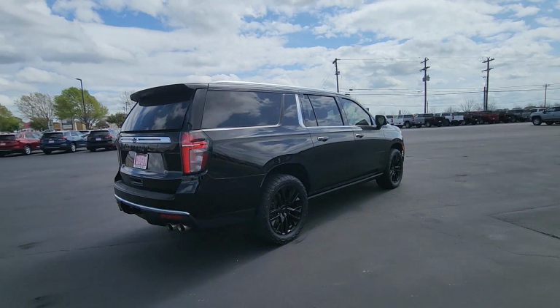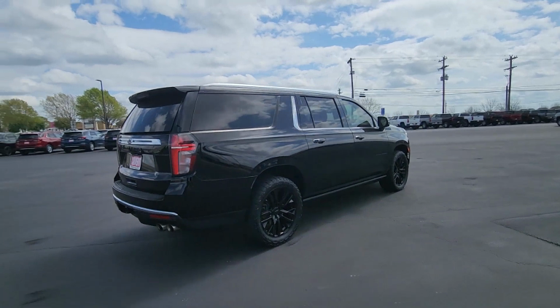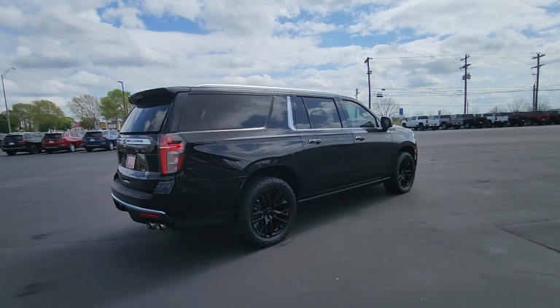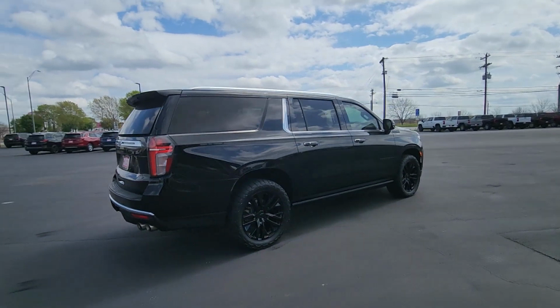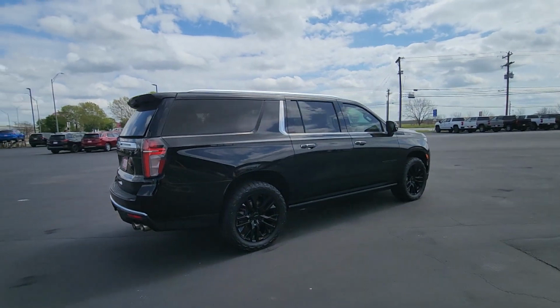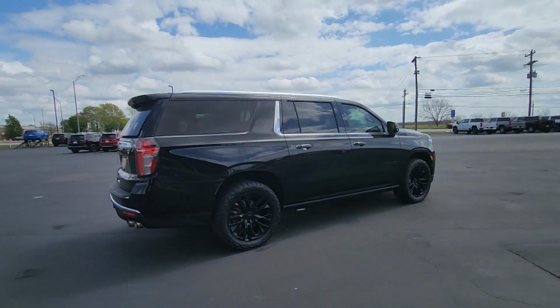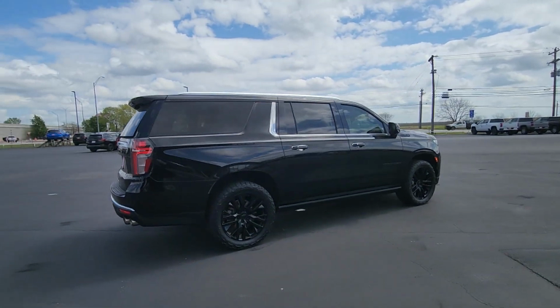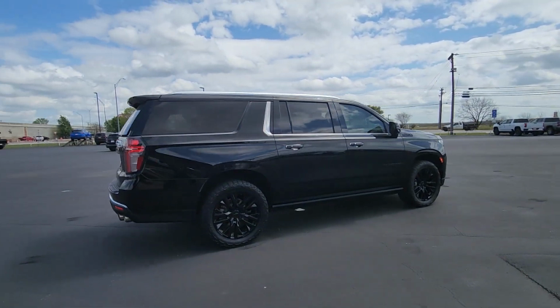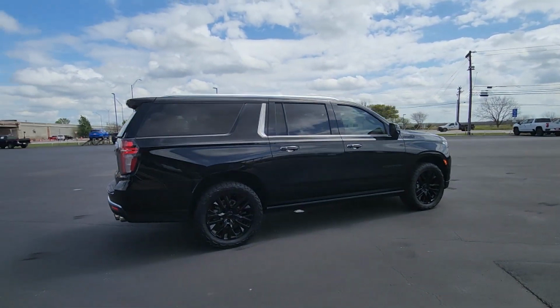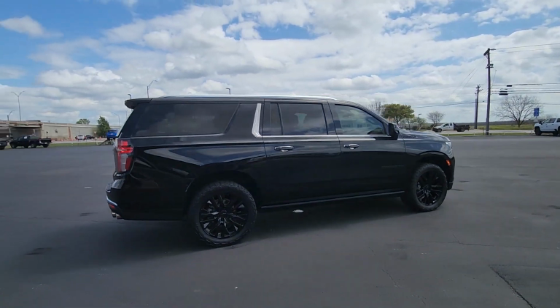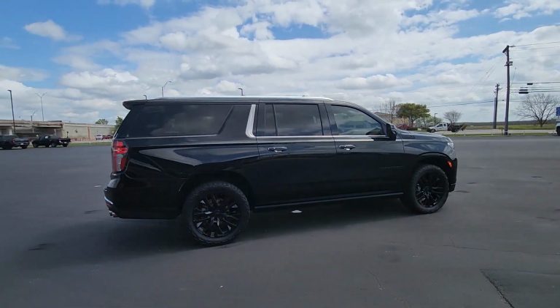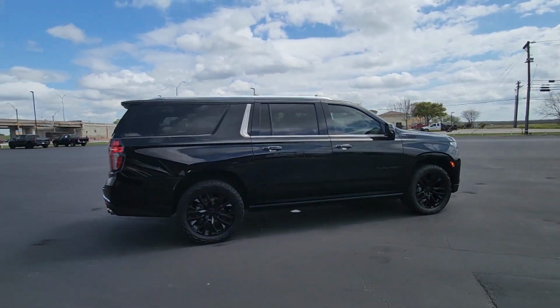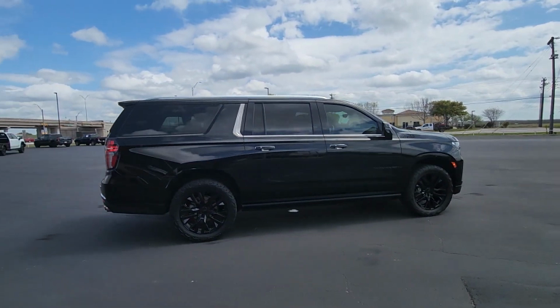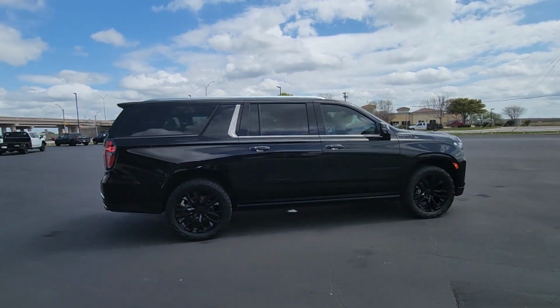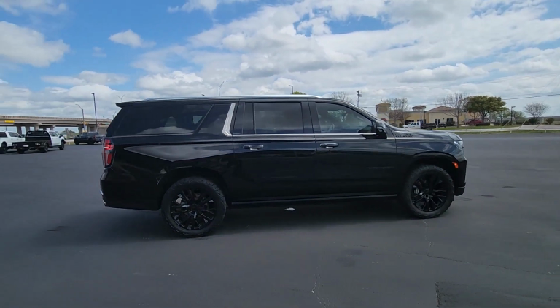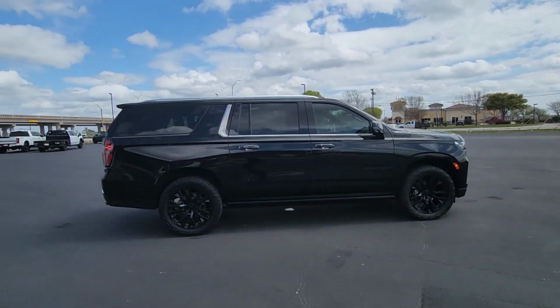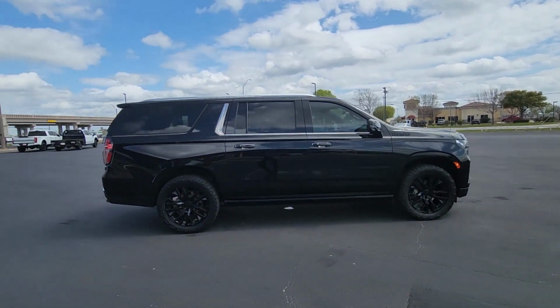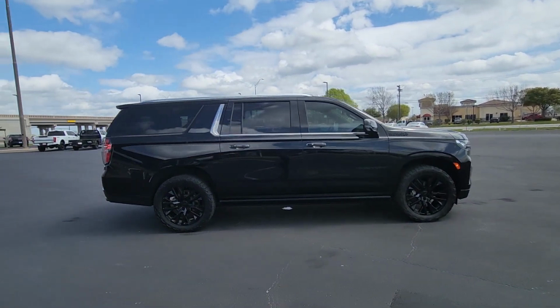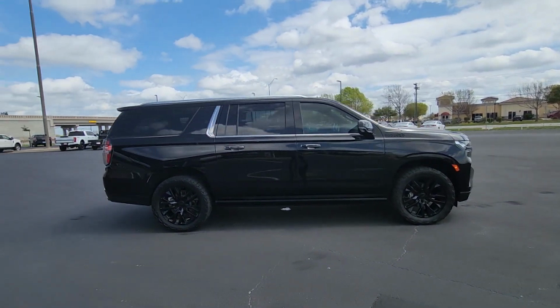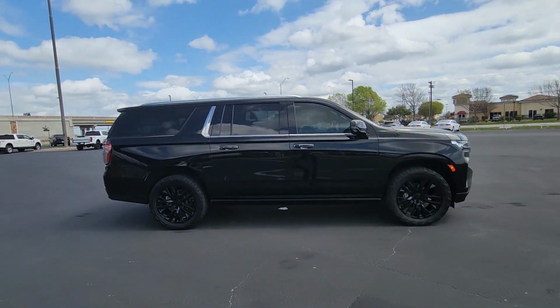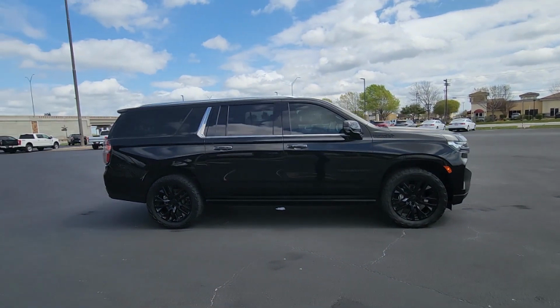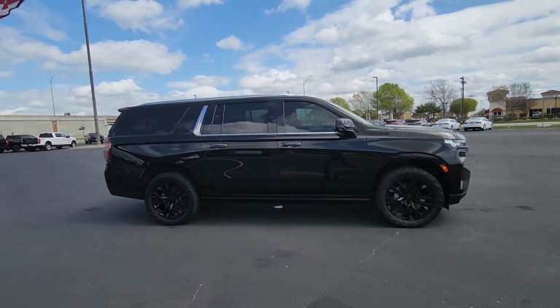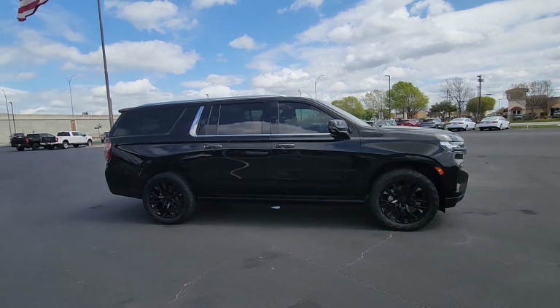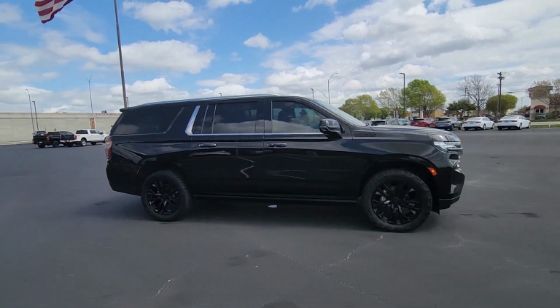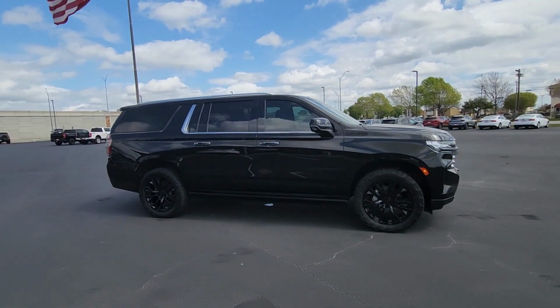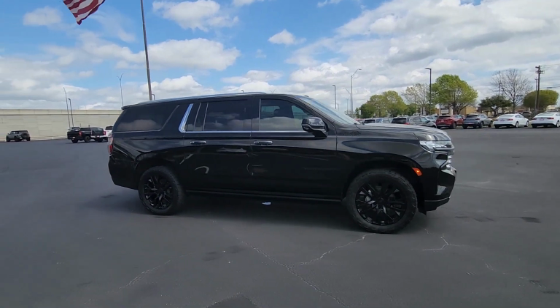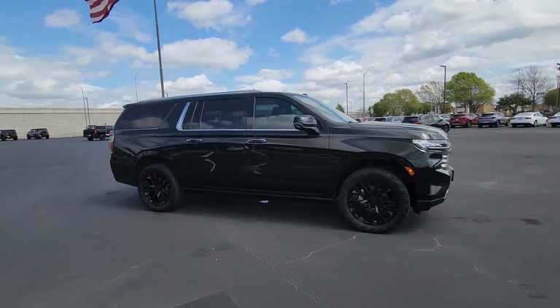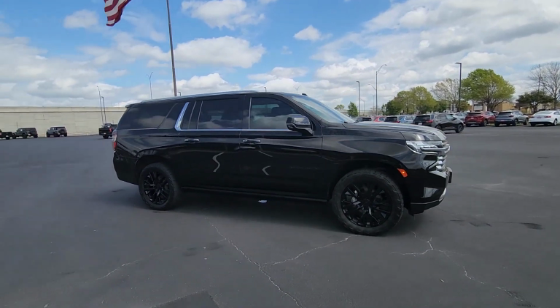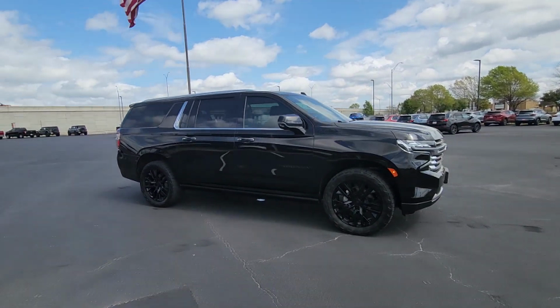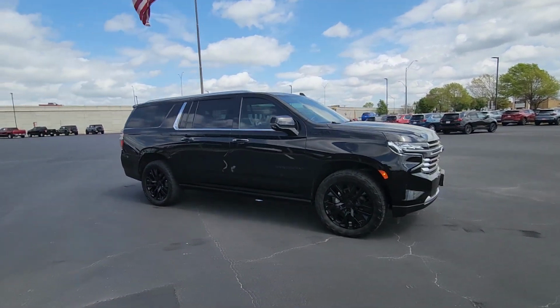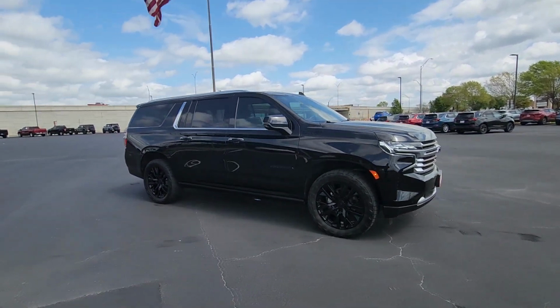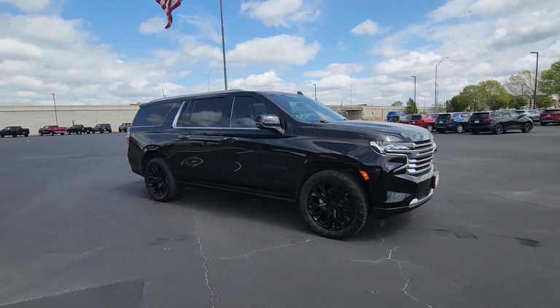The Chevrolet Suburban — the full-size SUV with the utility of a truck, and the comfort and amenities of the ultimate family cruising vehicle.